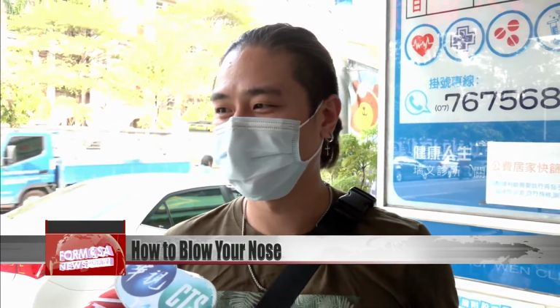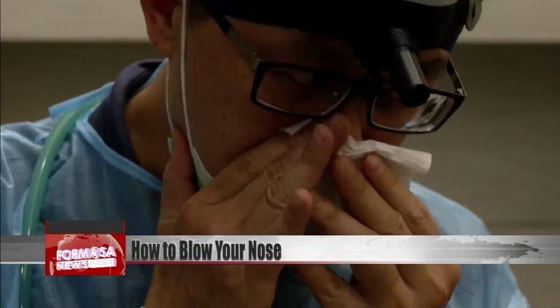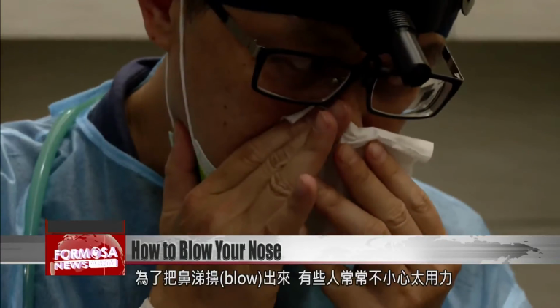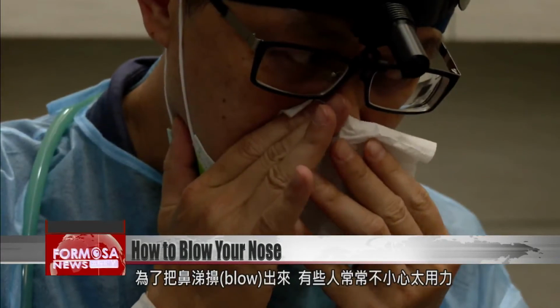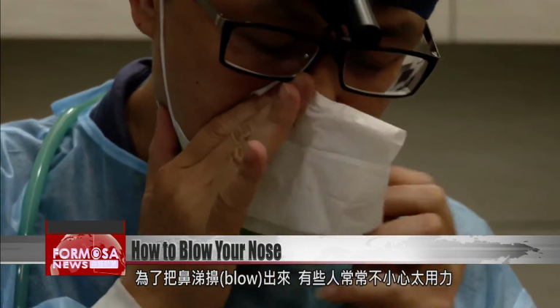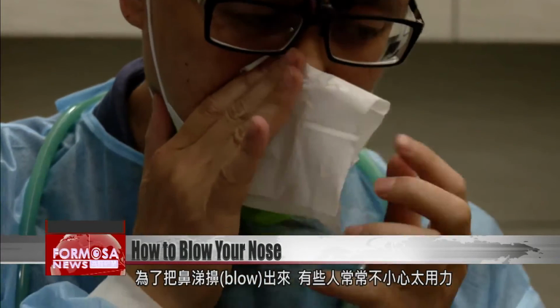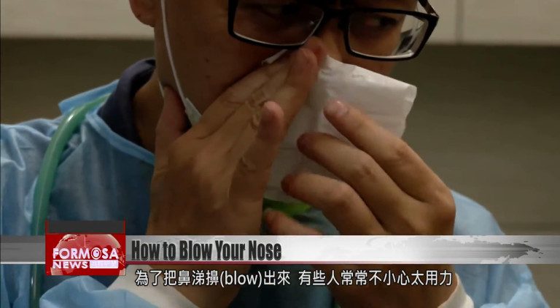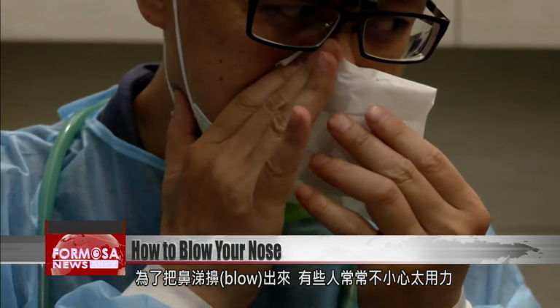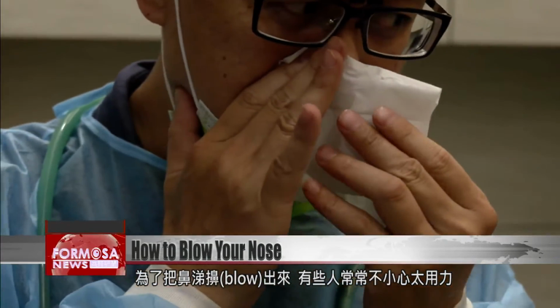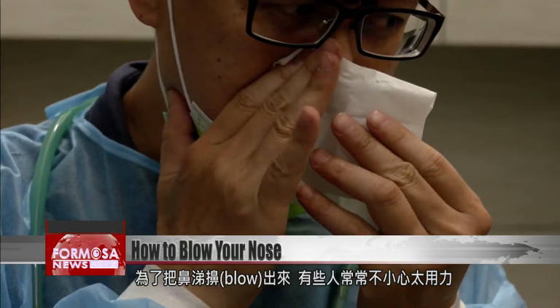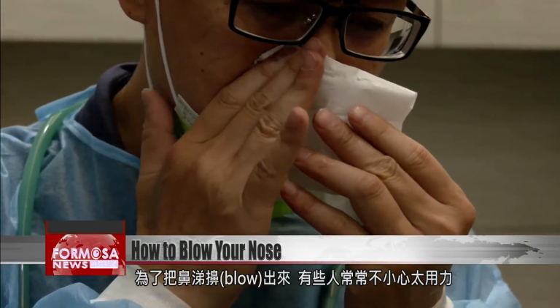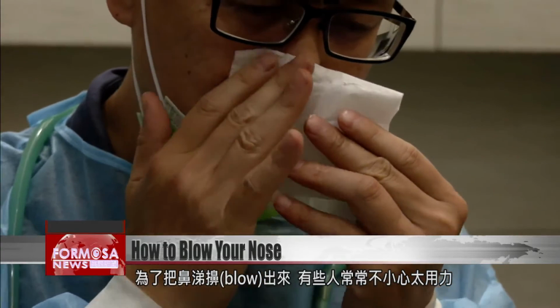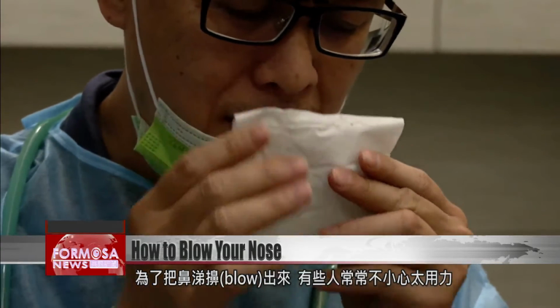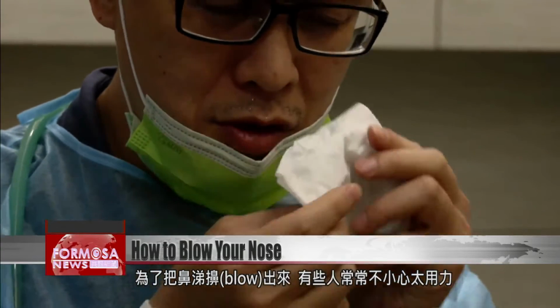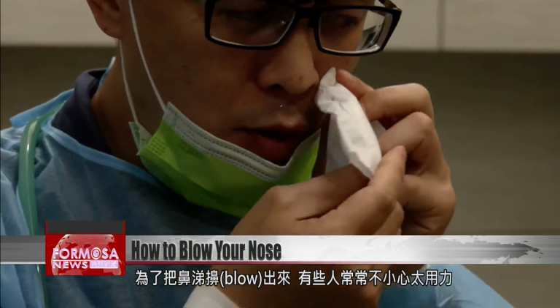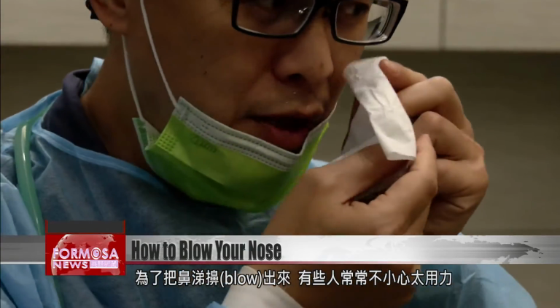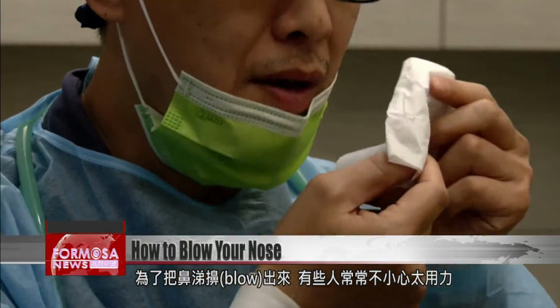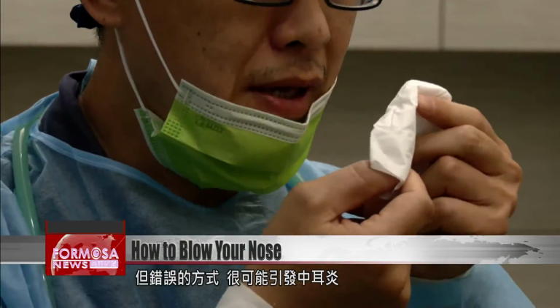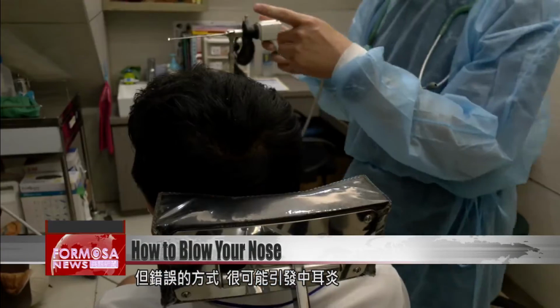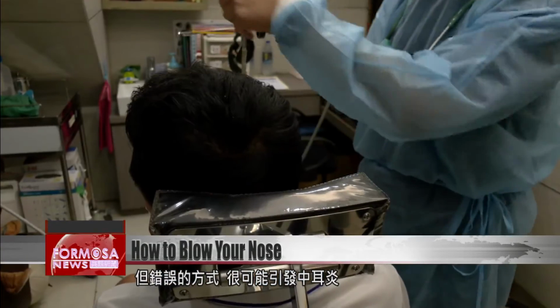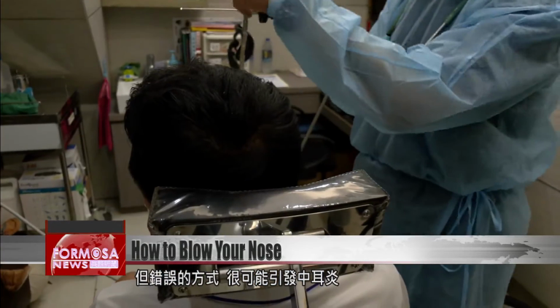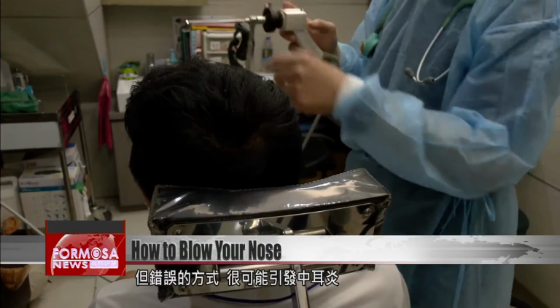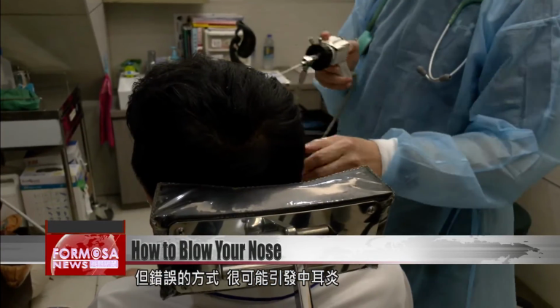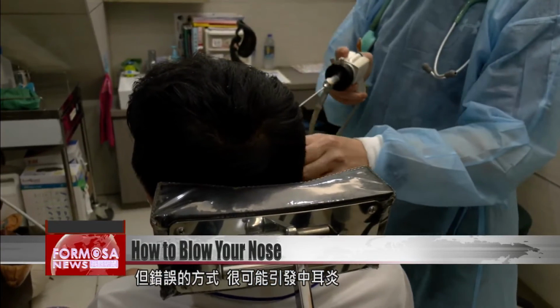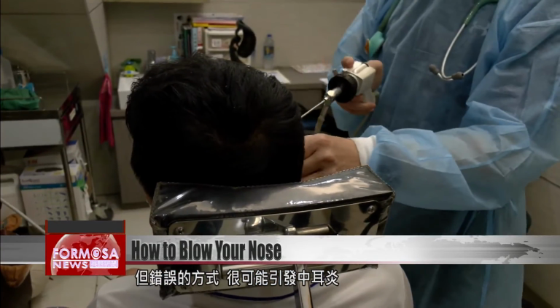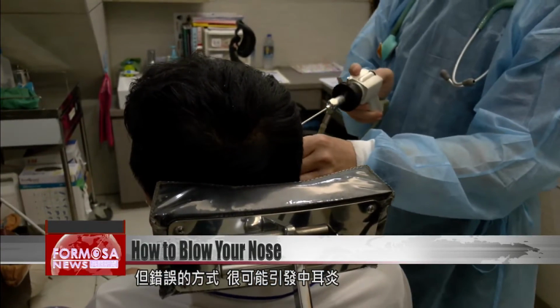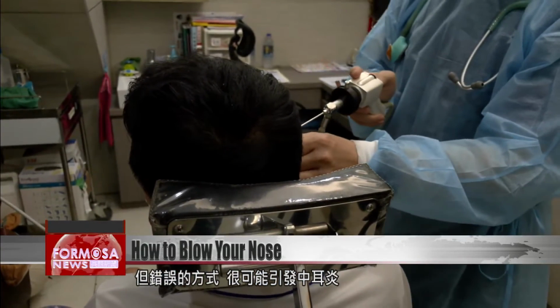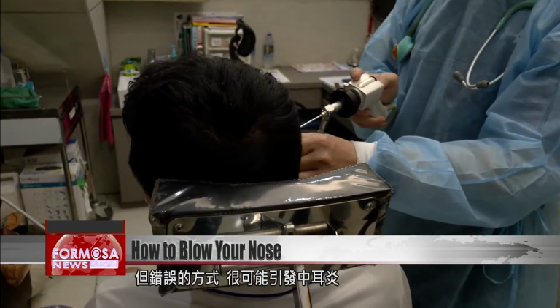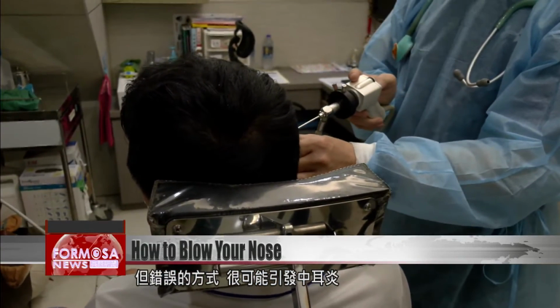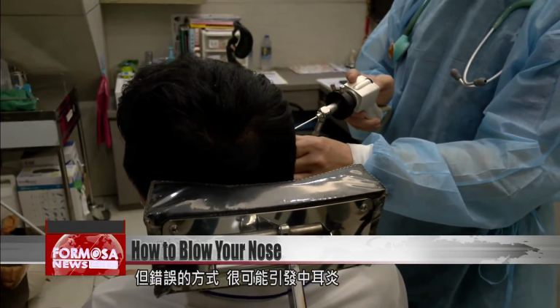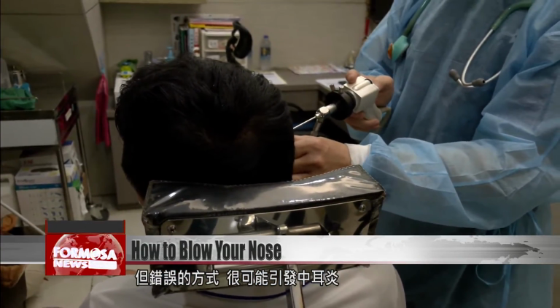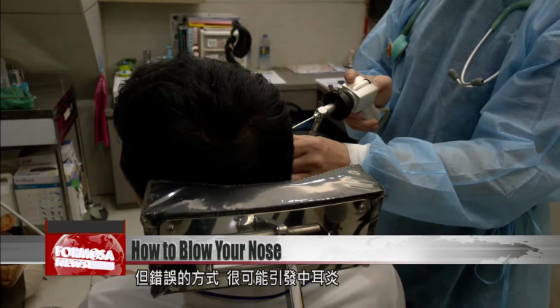Some people may not take enough care when they blow their nose. A wrong approach can result in middle ear infection.